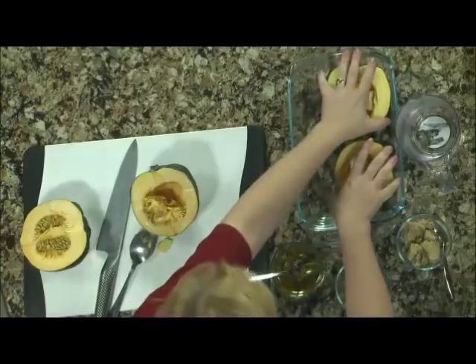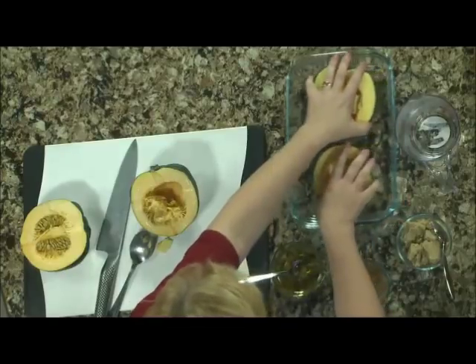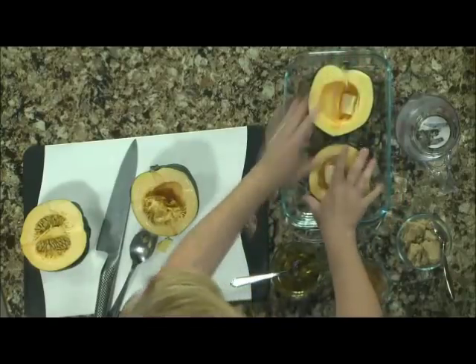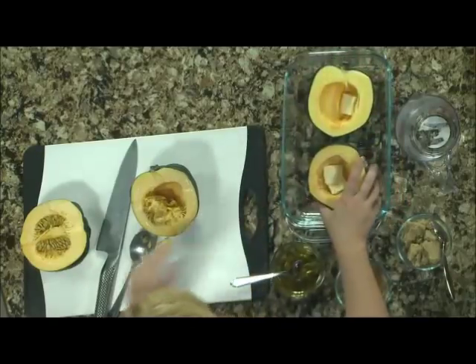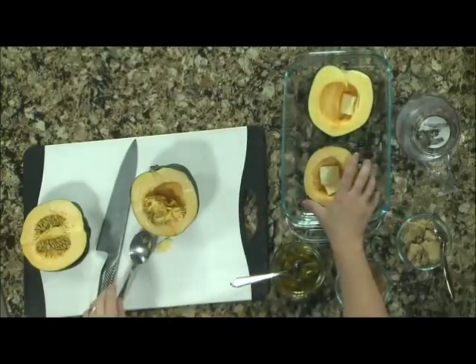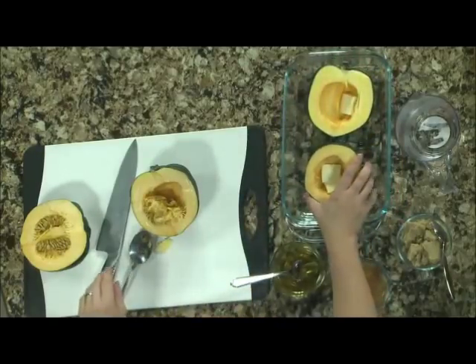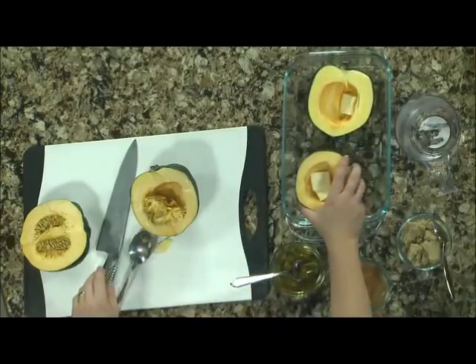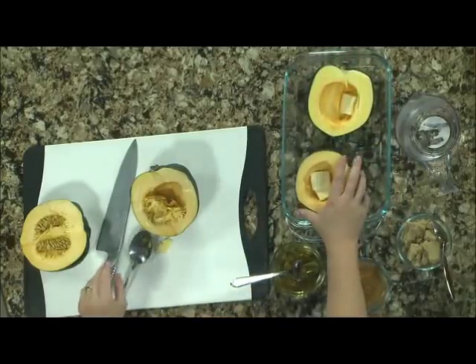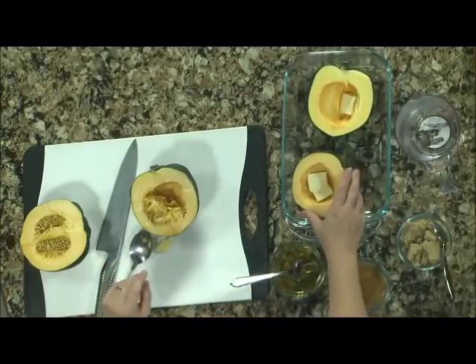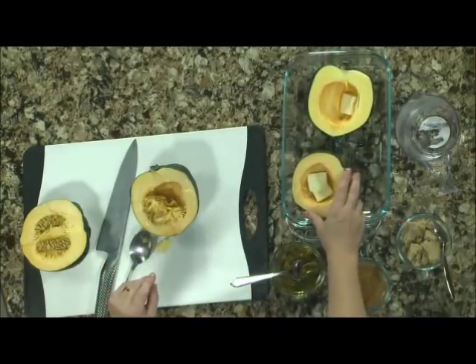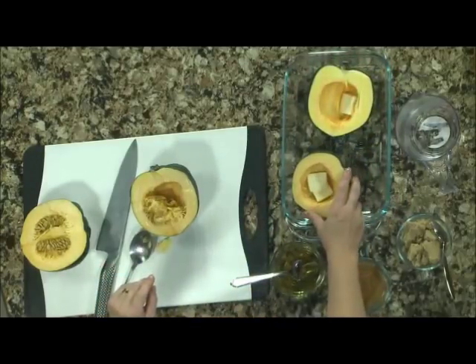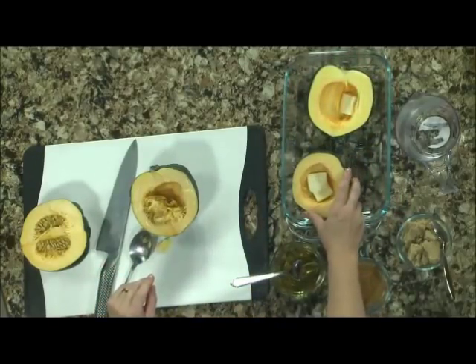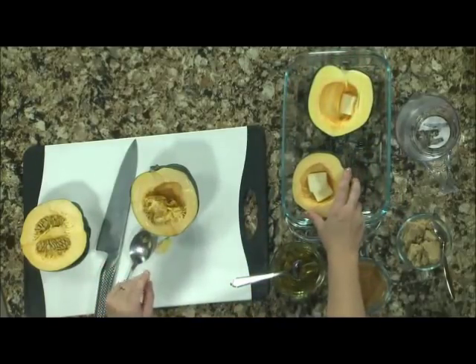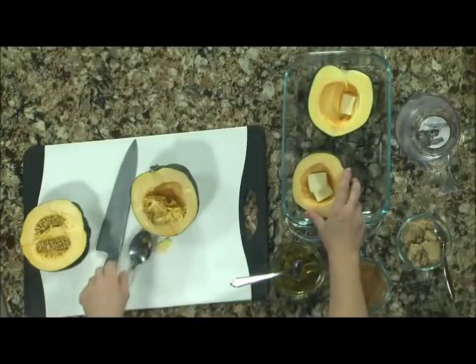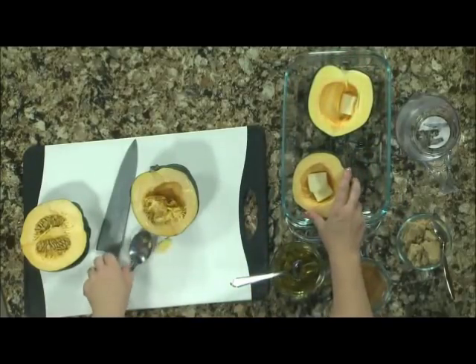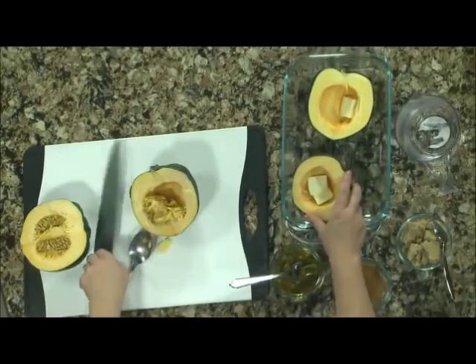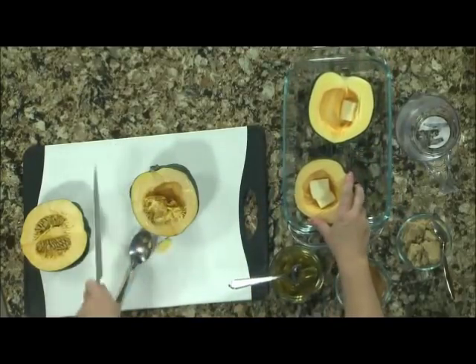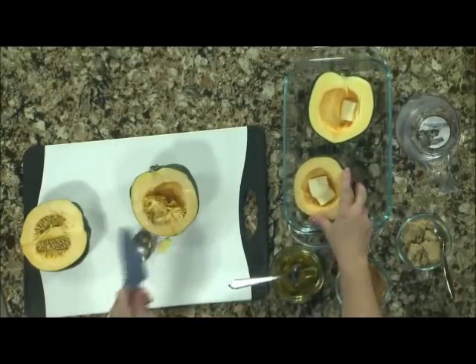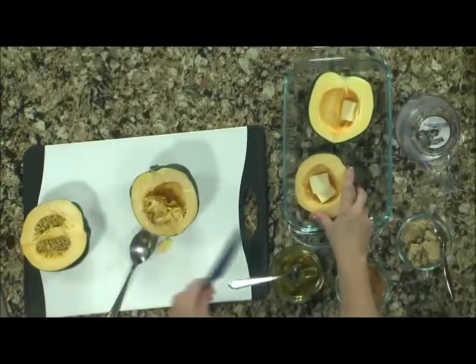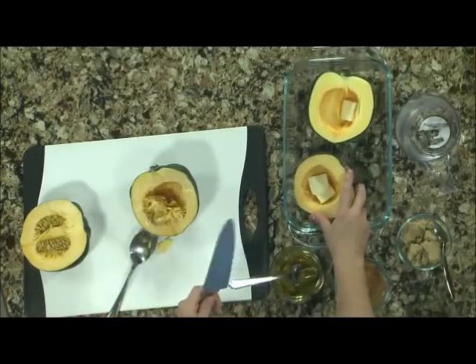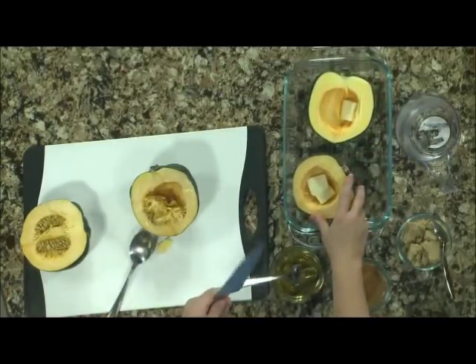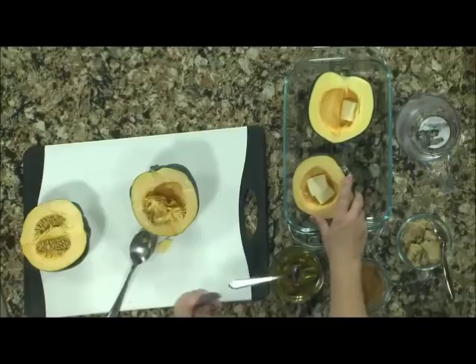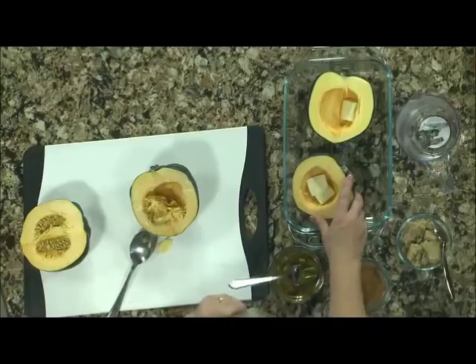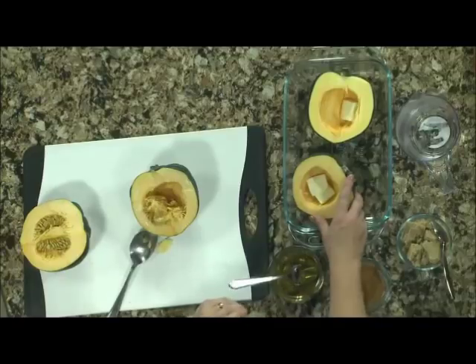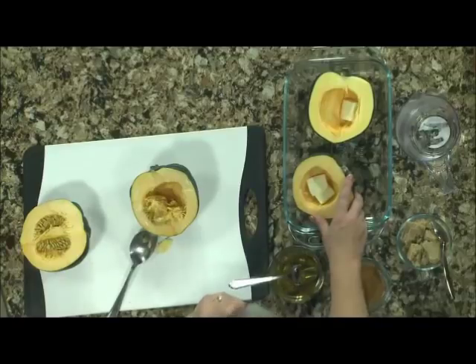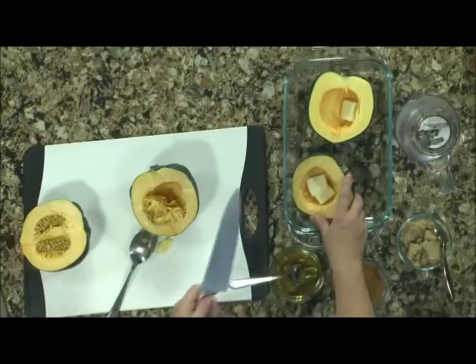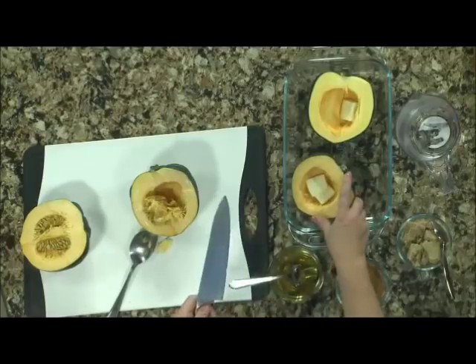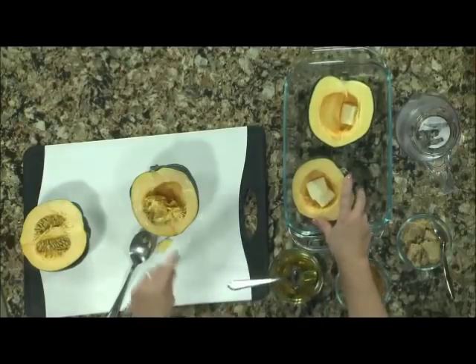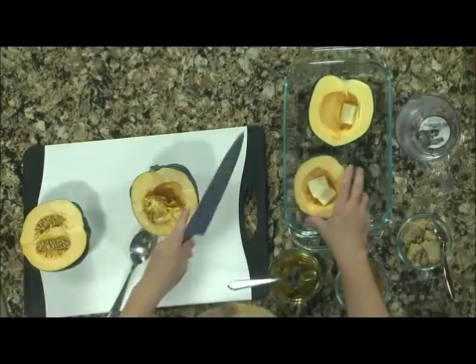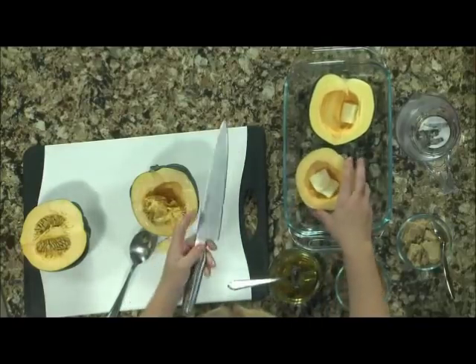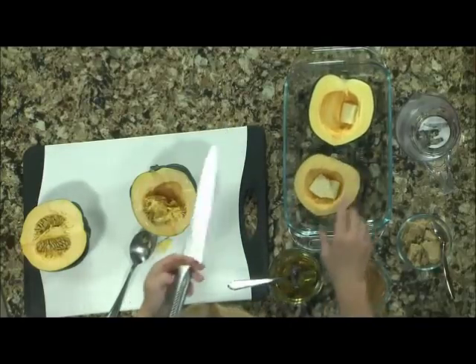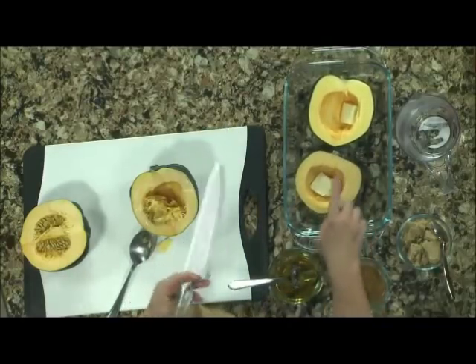I would roast them like I do pumpkin seeds — that is, I would throw both of them out. Which won't do a thing for you.